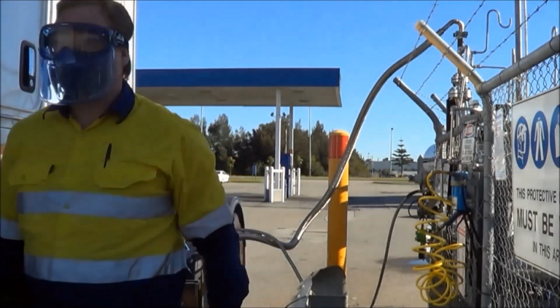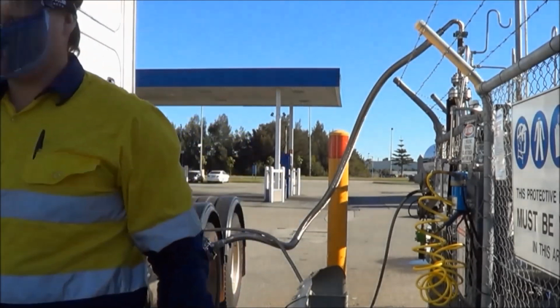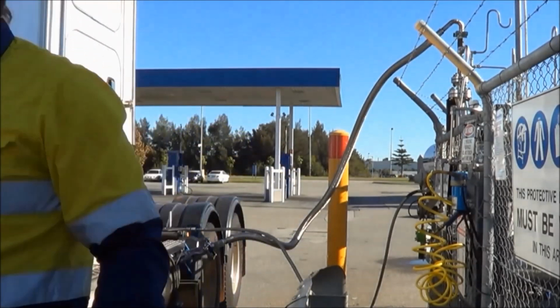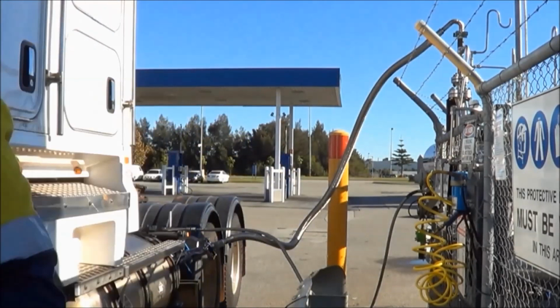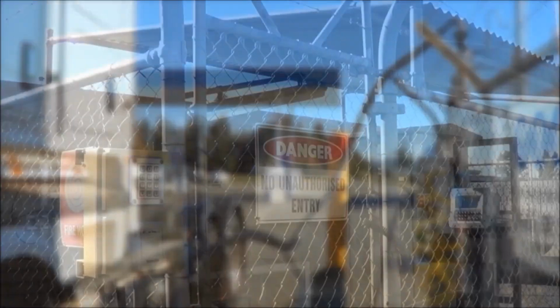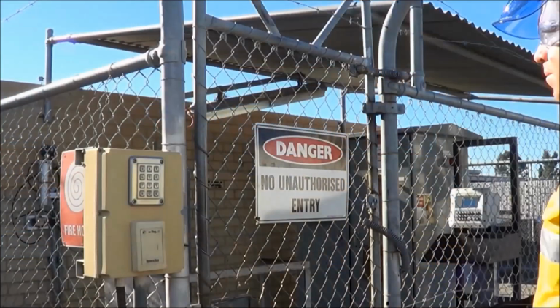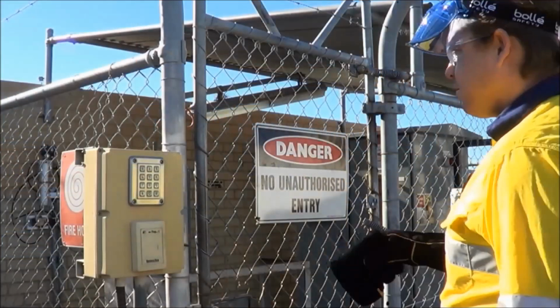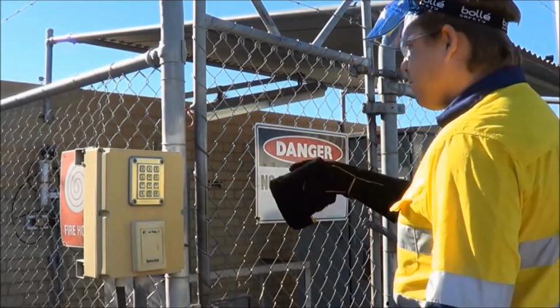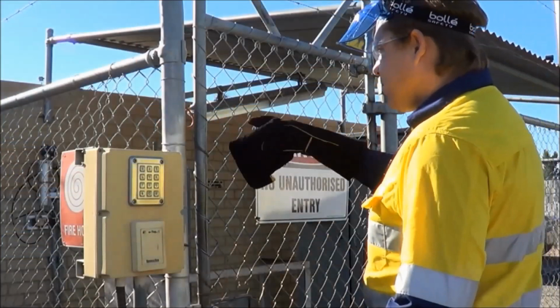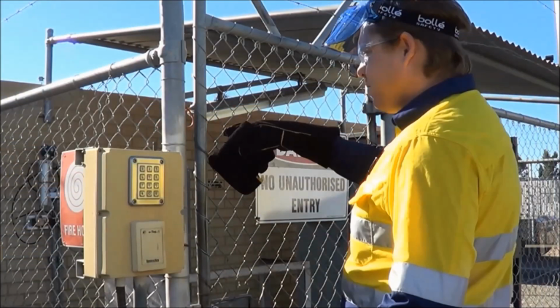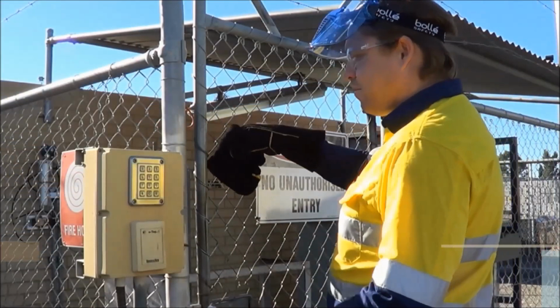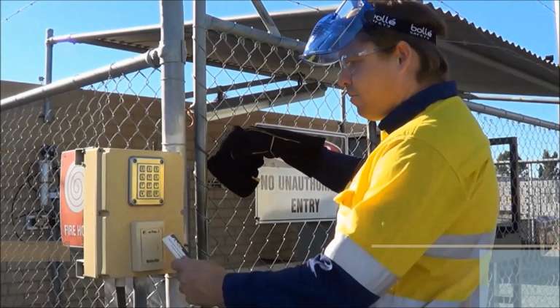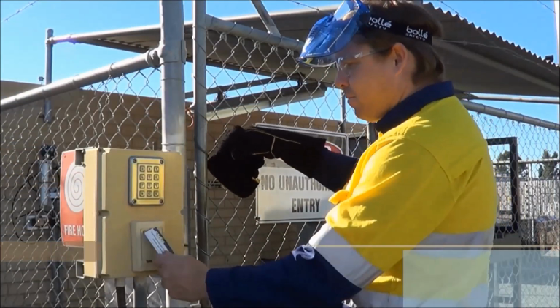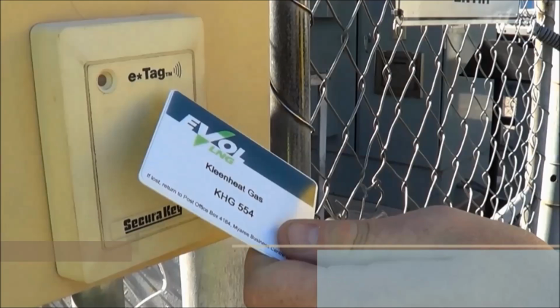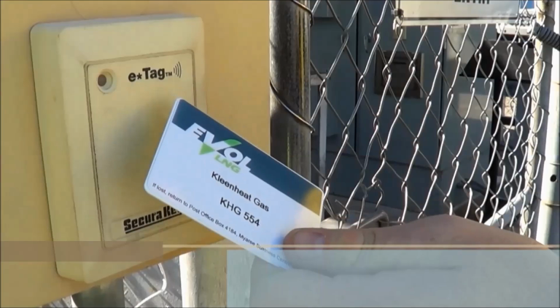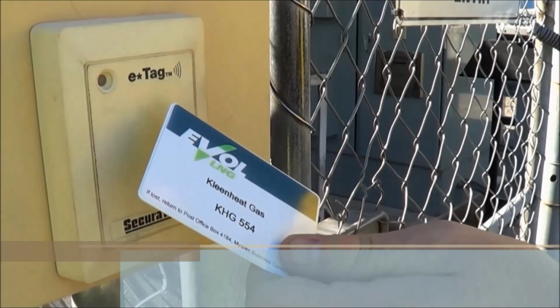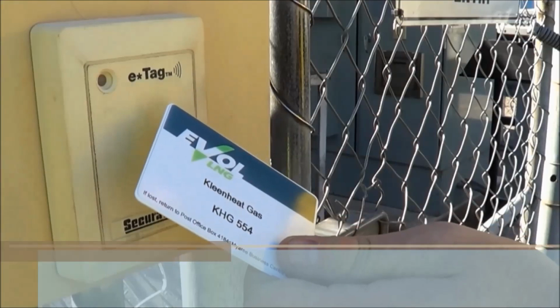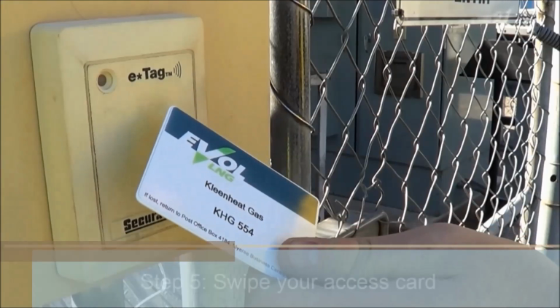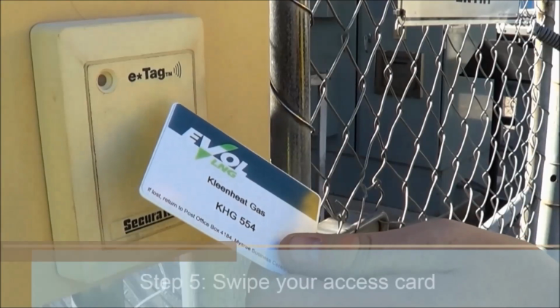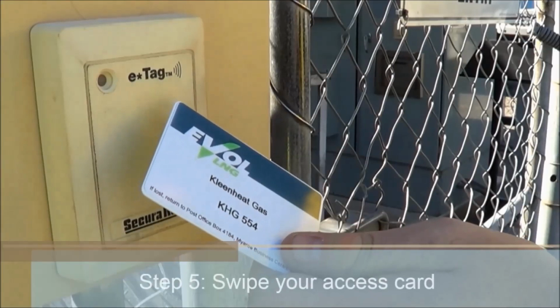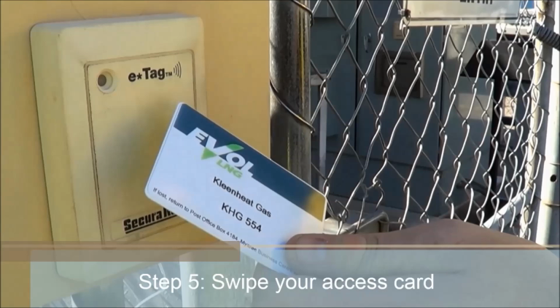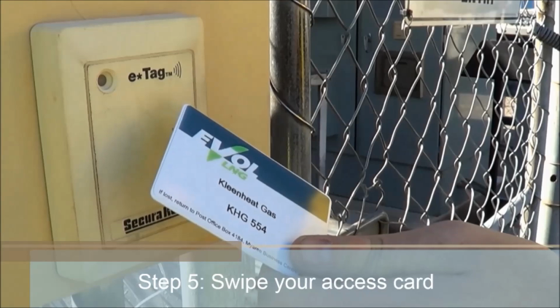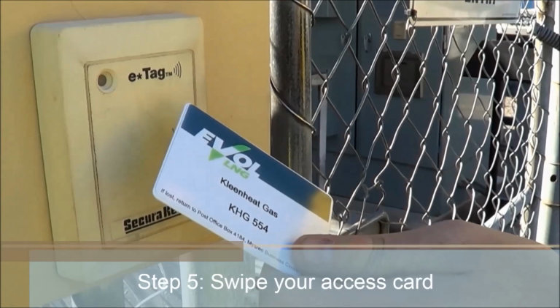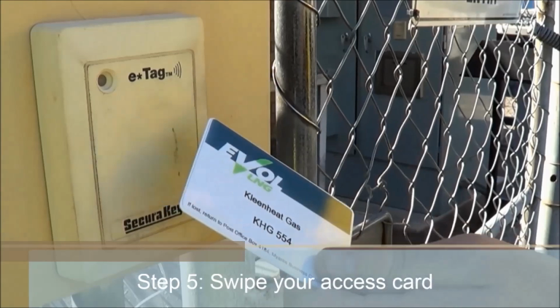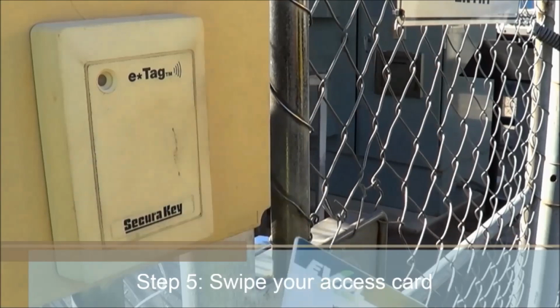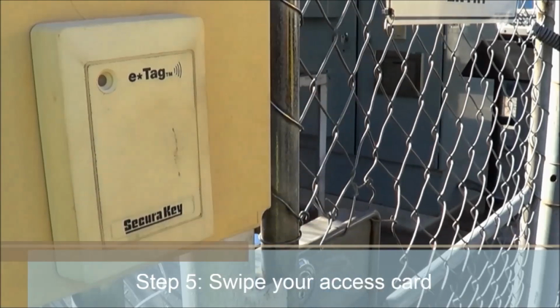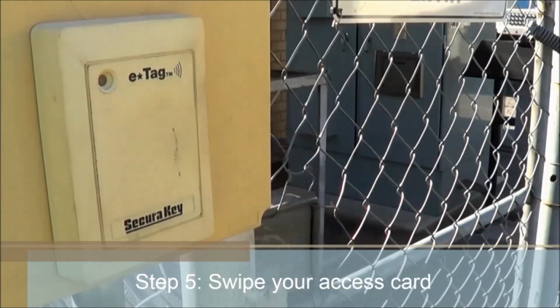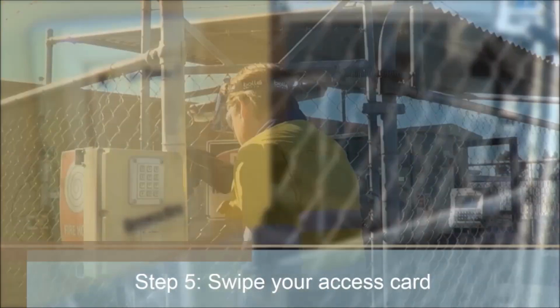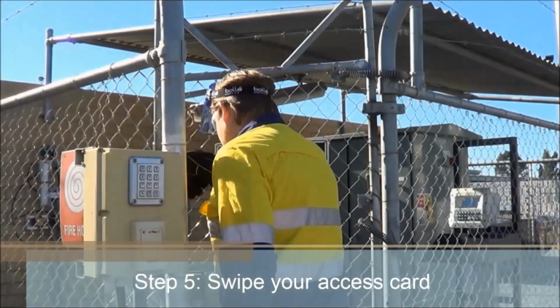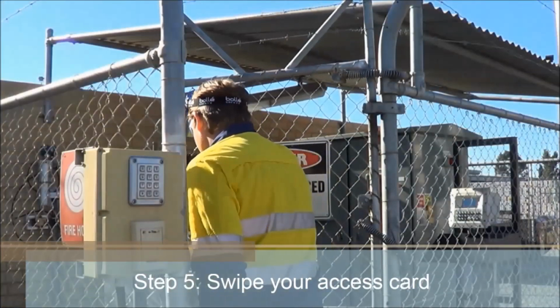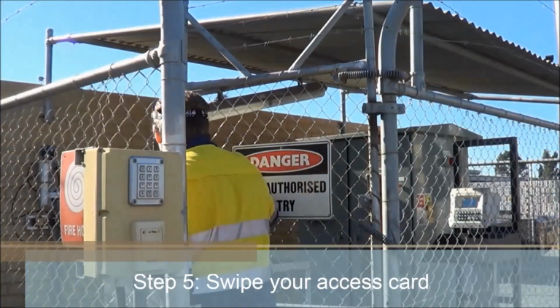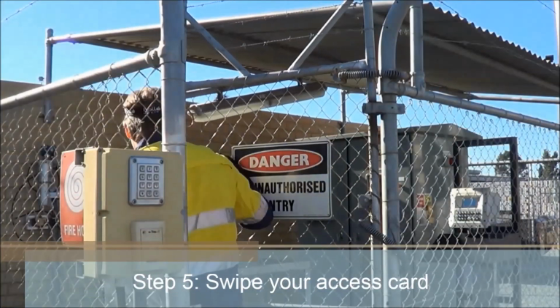The driver then swipes his access card to enter the control station and presses start on the control panel.